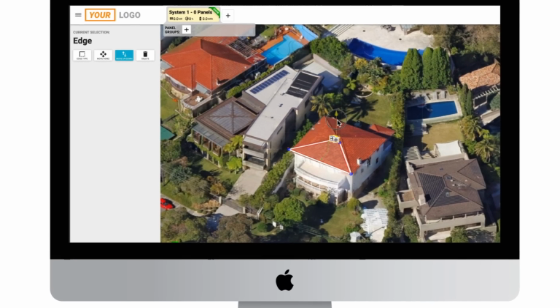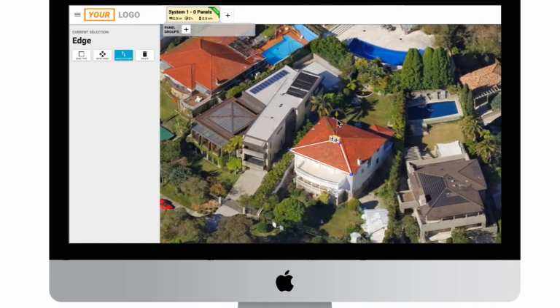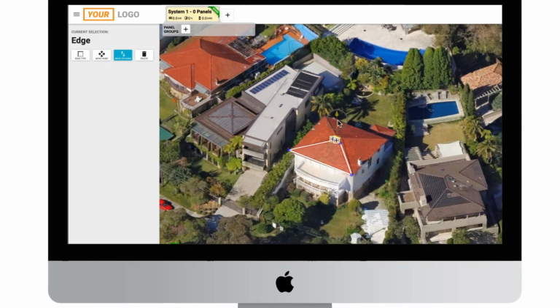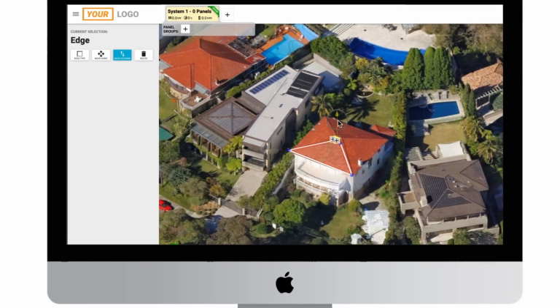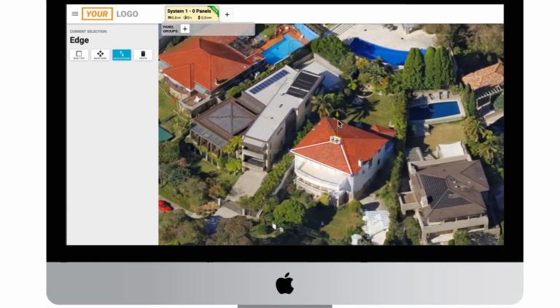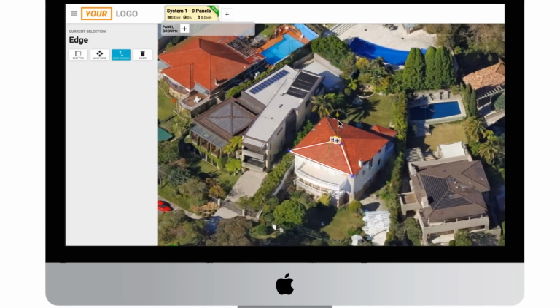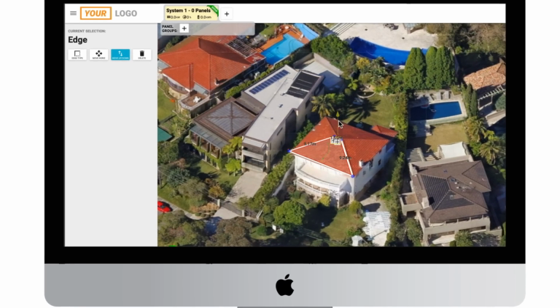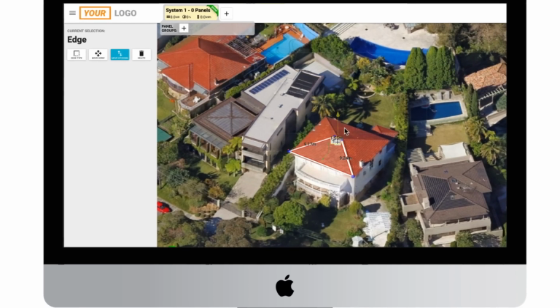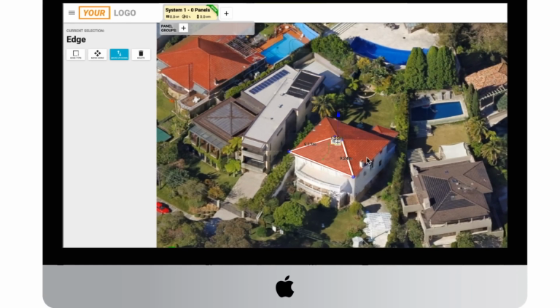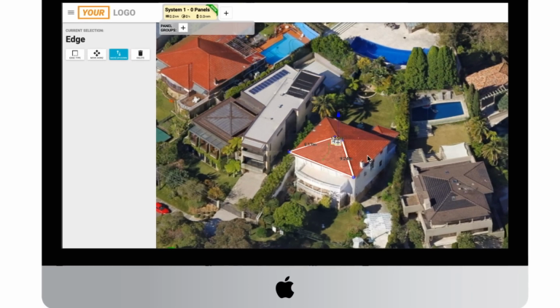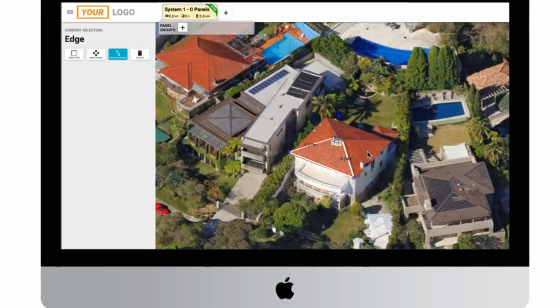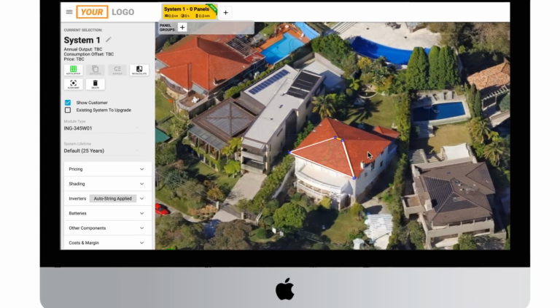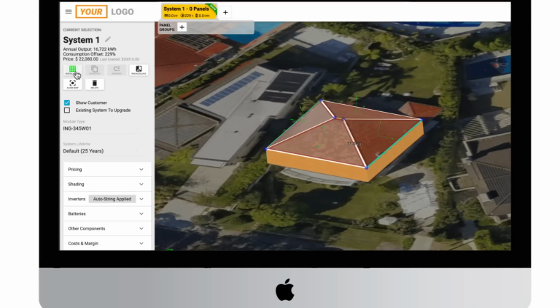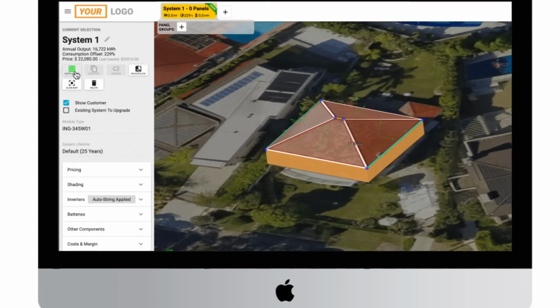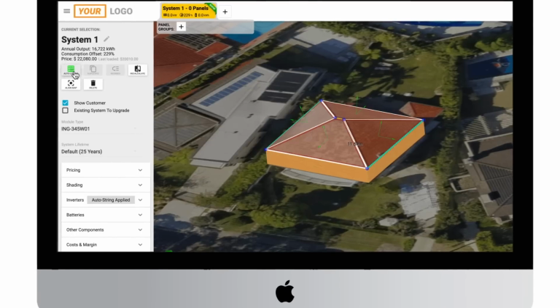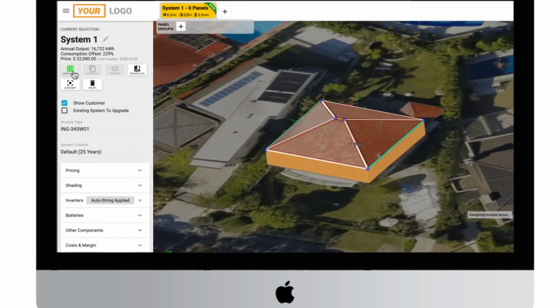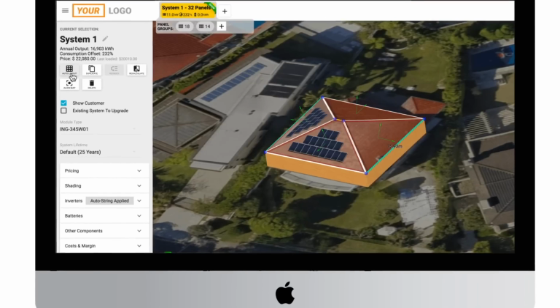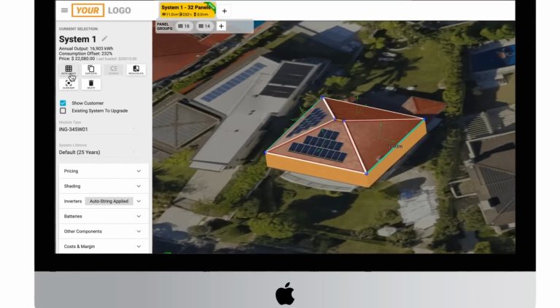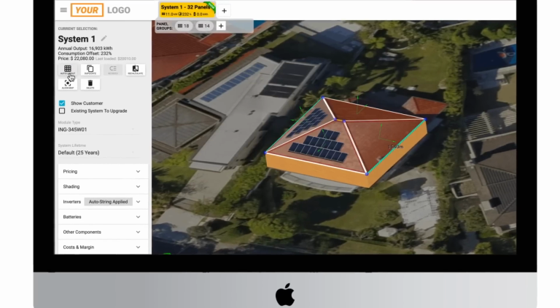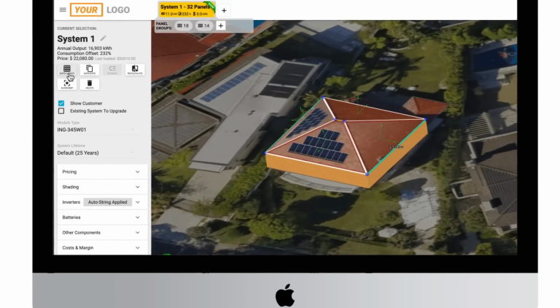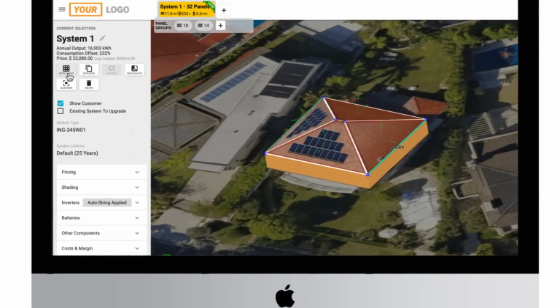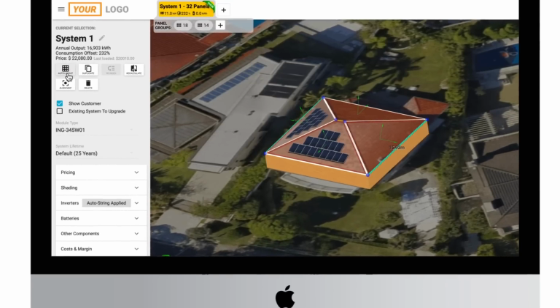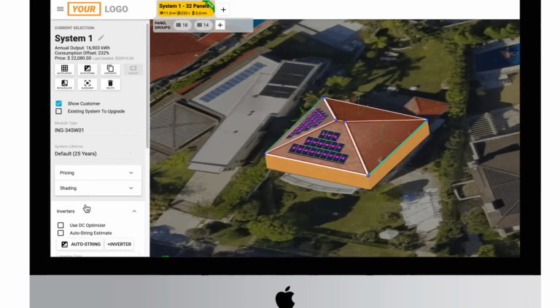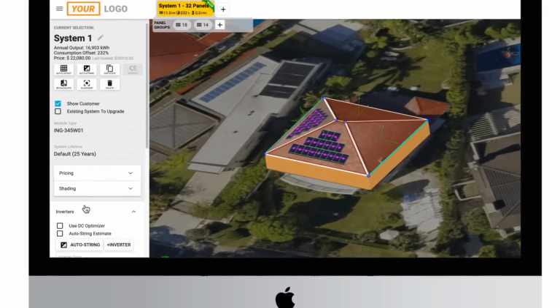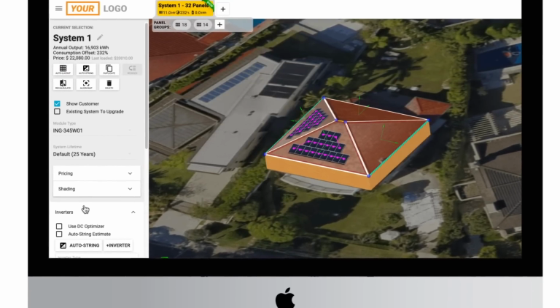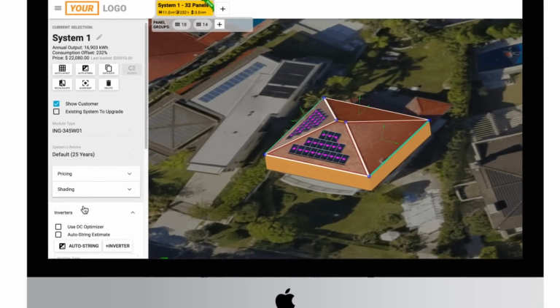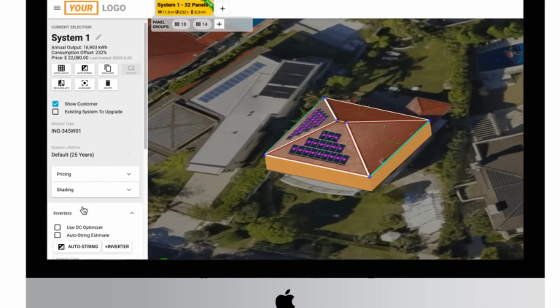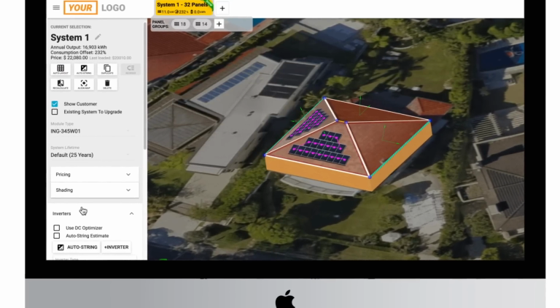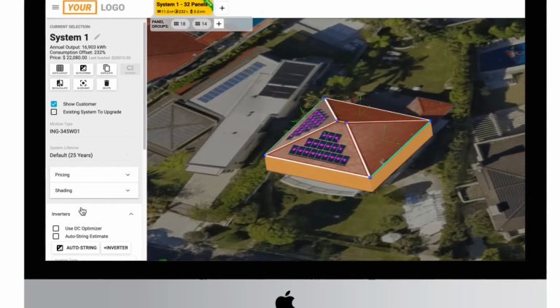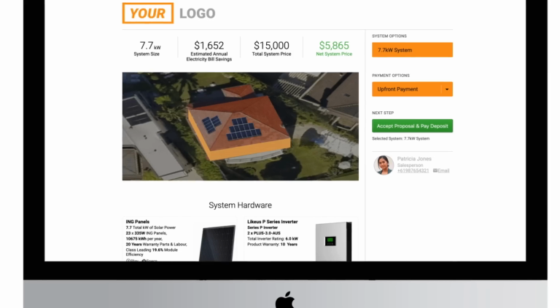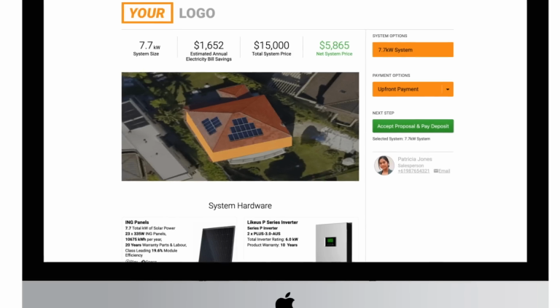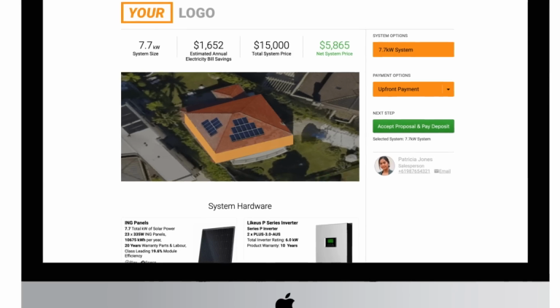It includes world-leading design technology from the pioneers of solar design software, with pitch calculations, auto layout, auto stringing and complete 3D modelling.